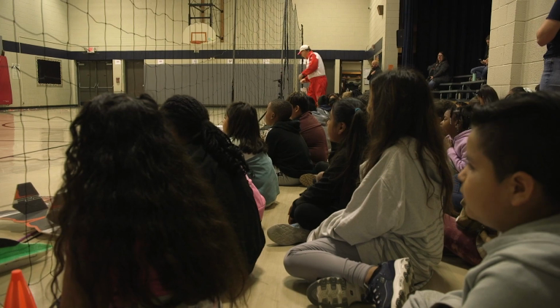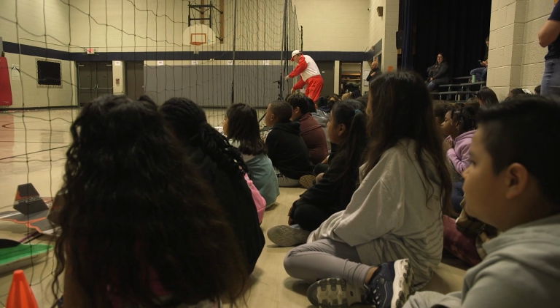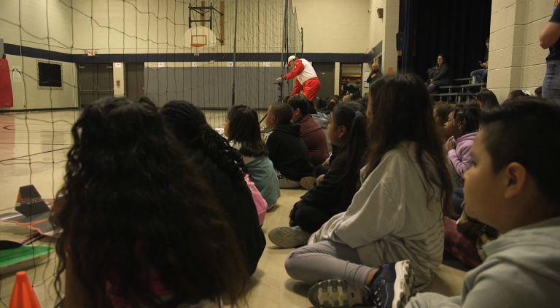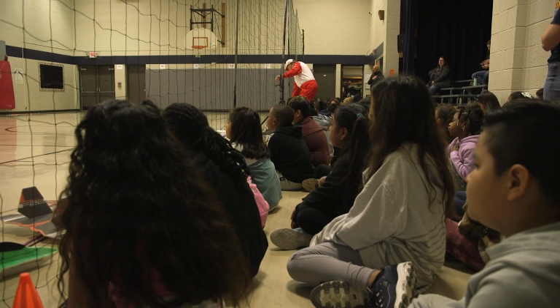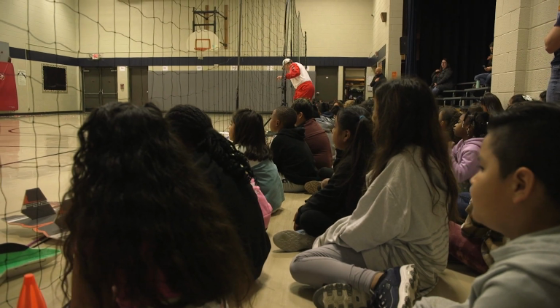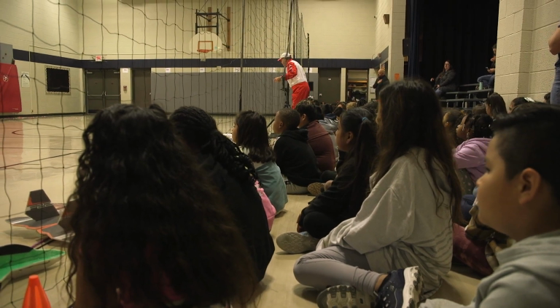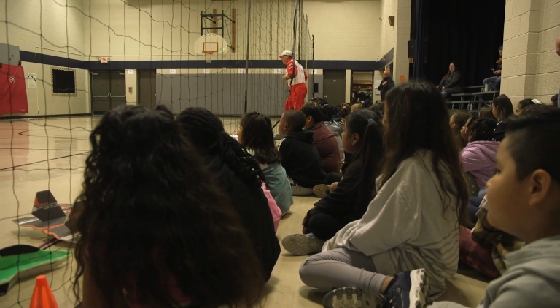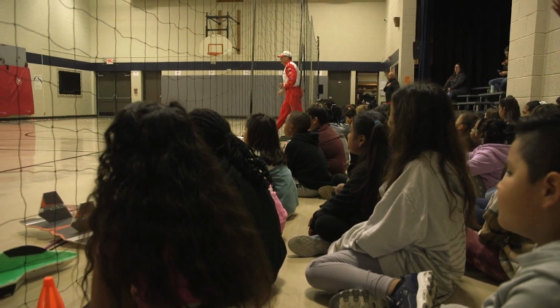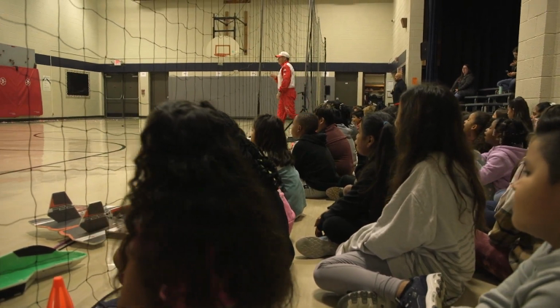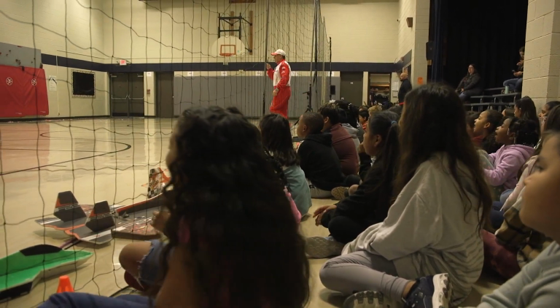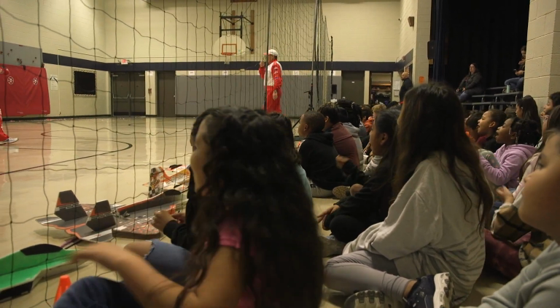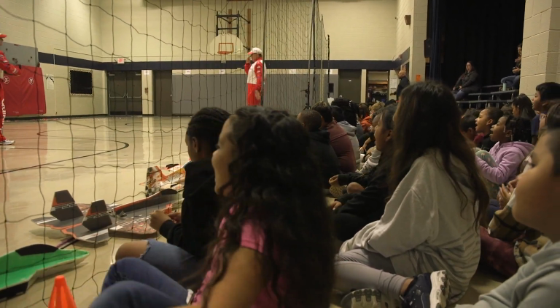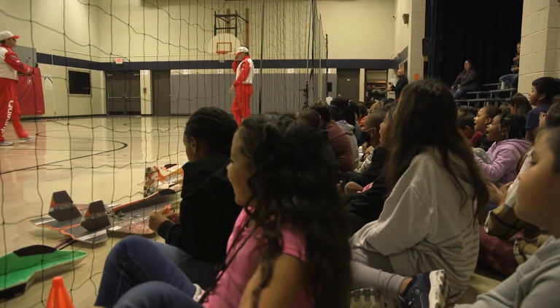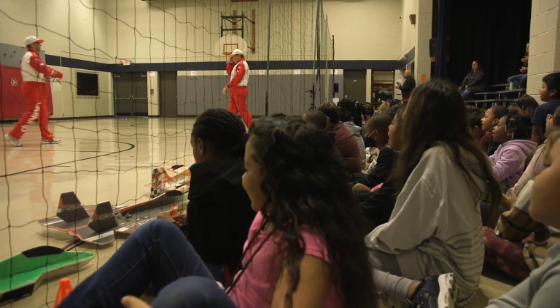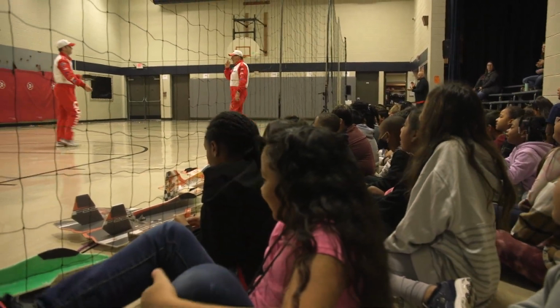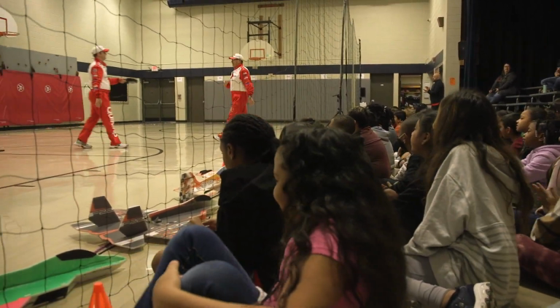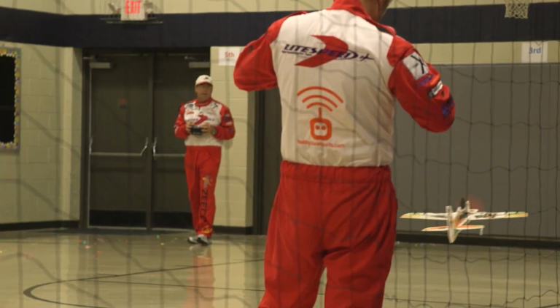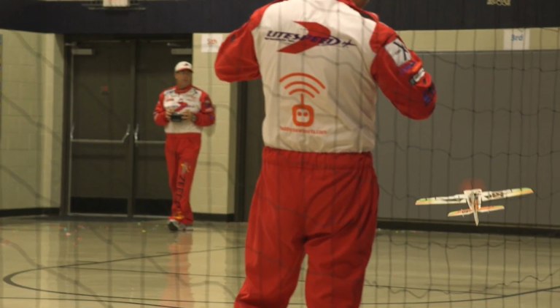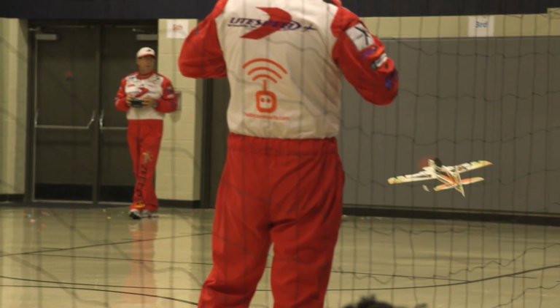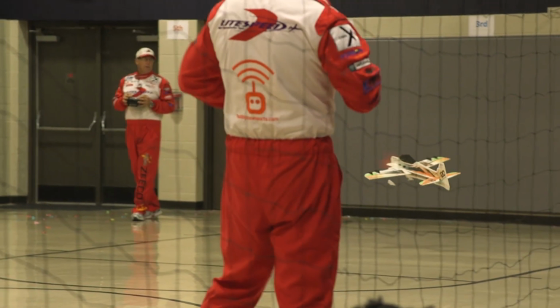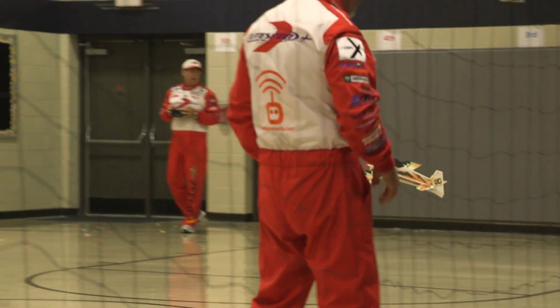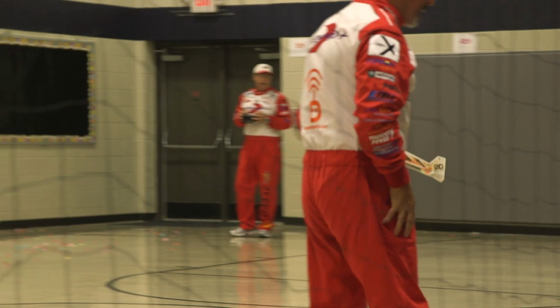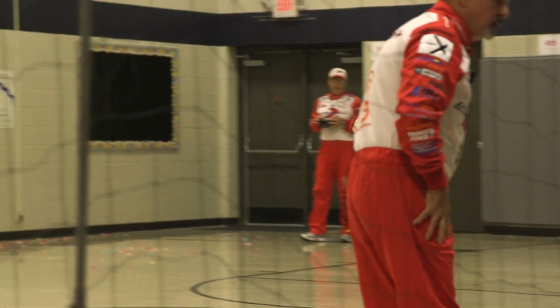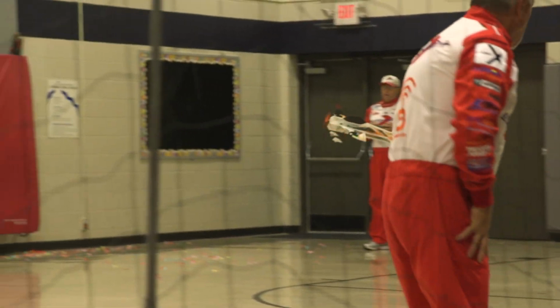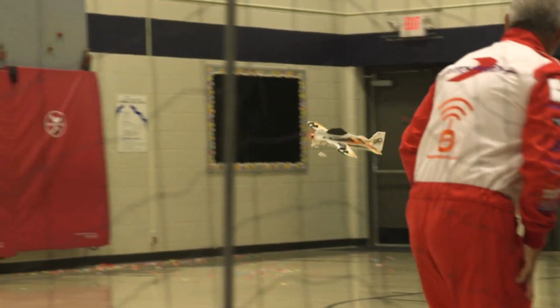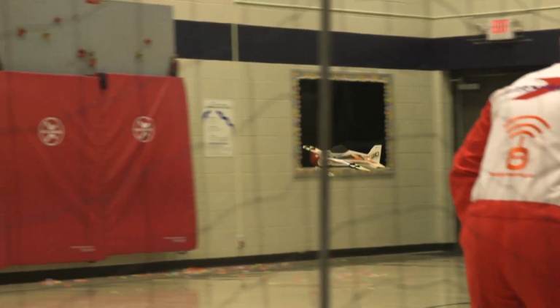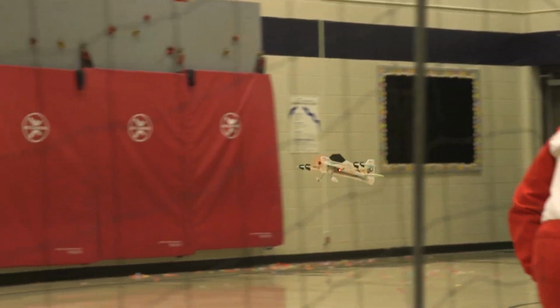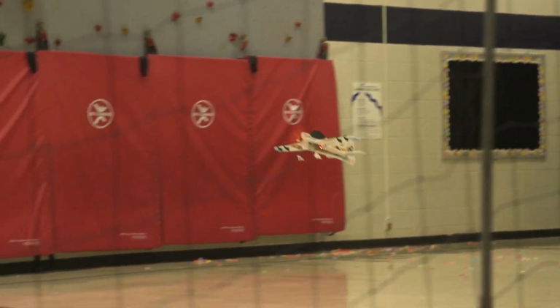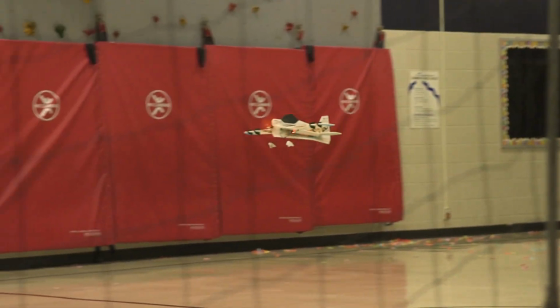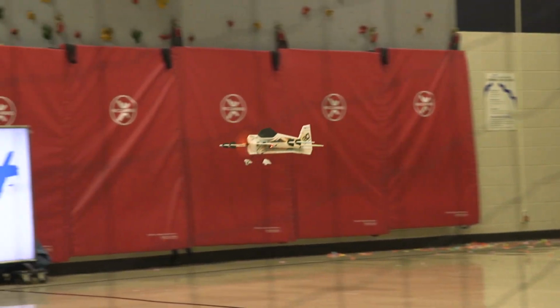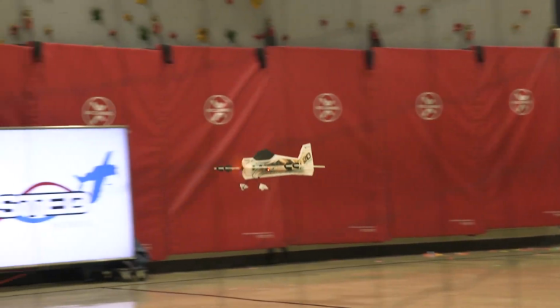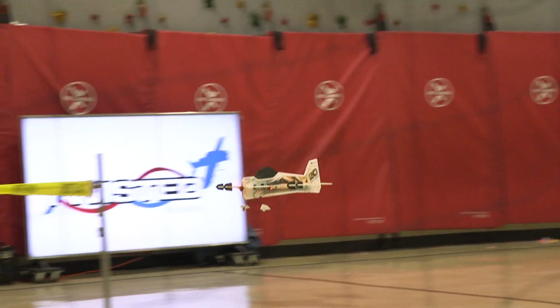All right, you guys ready for some action? How many of you ever played the Olympics? All right, let's cheer them off.